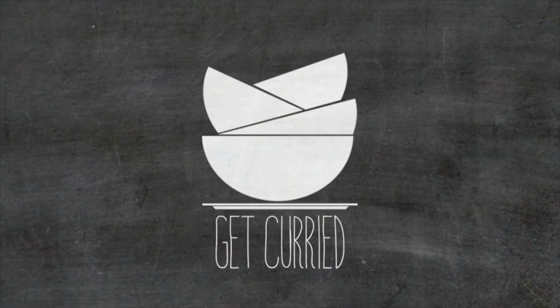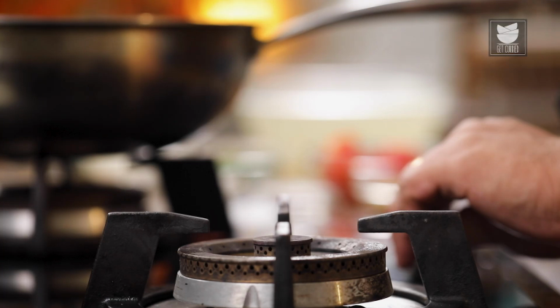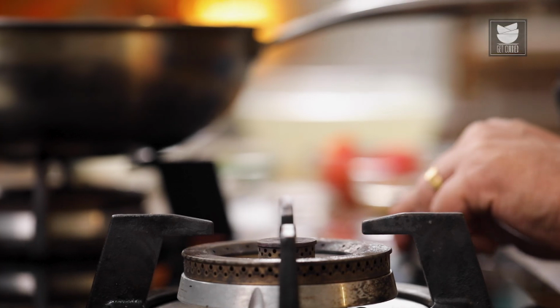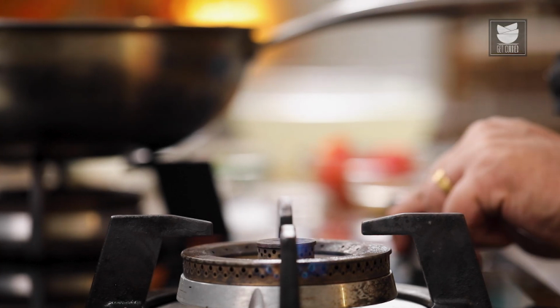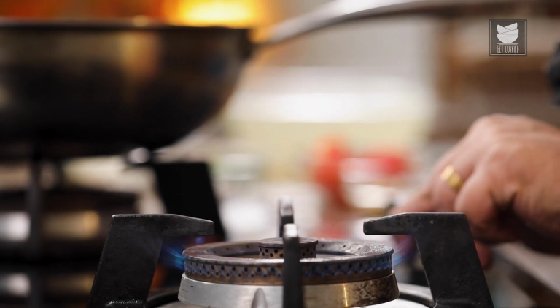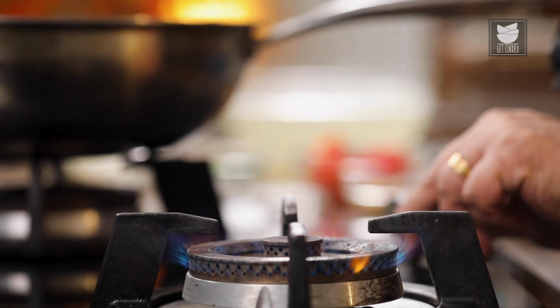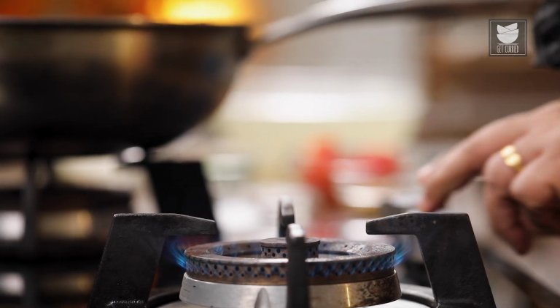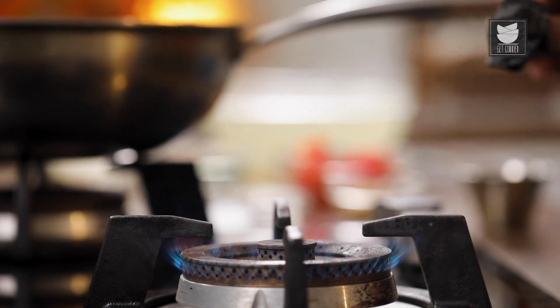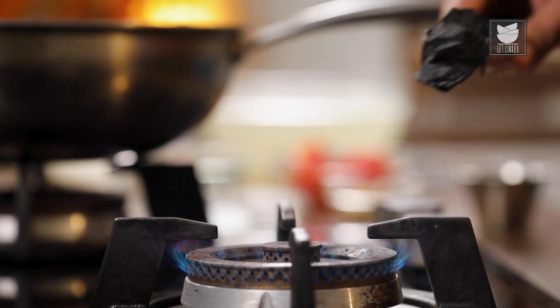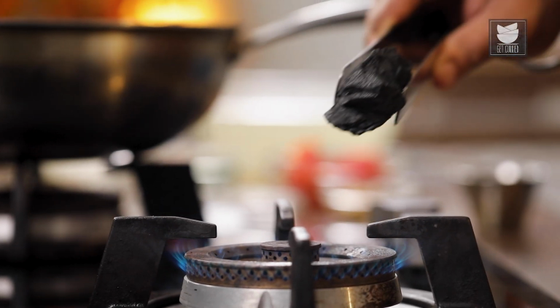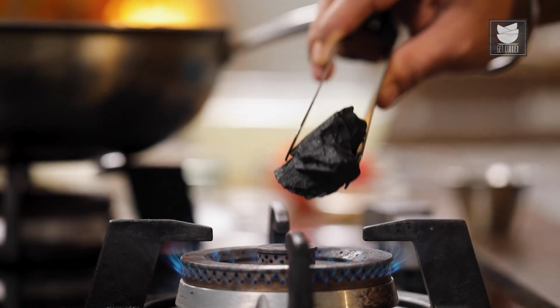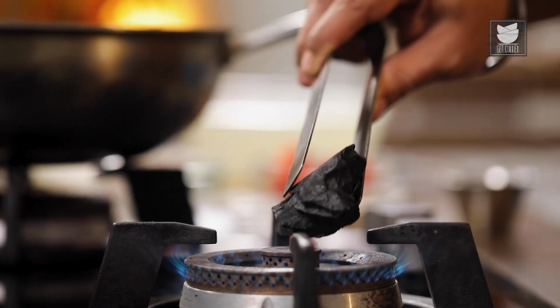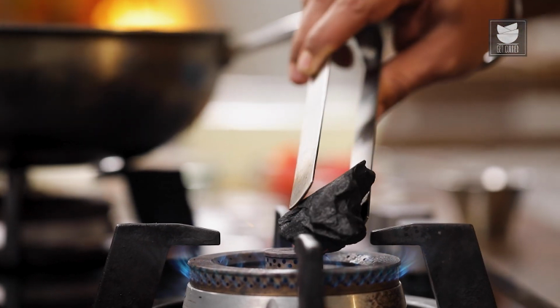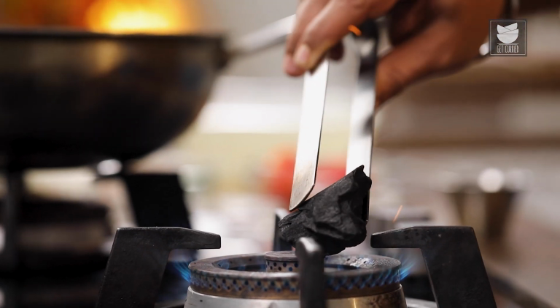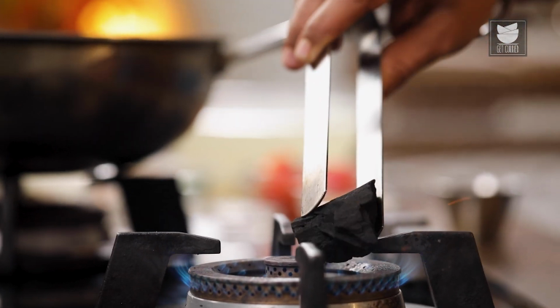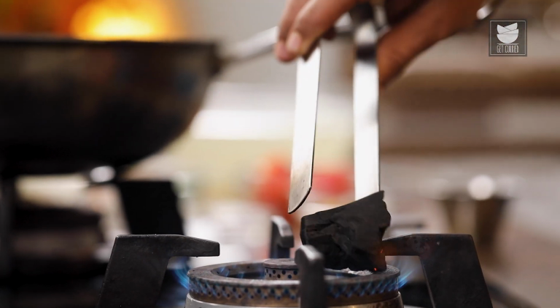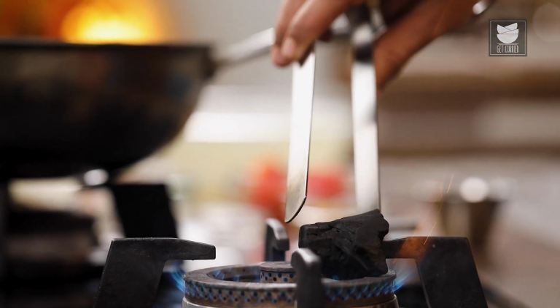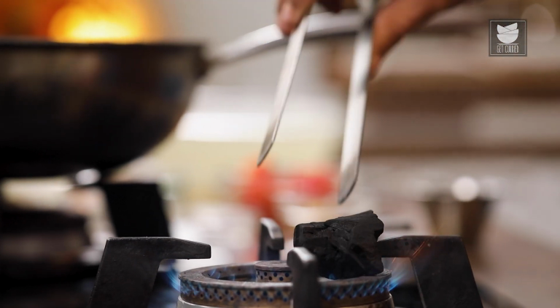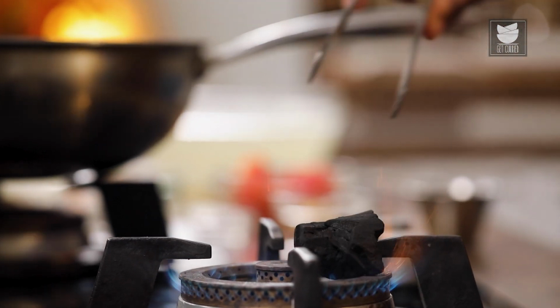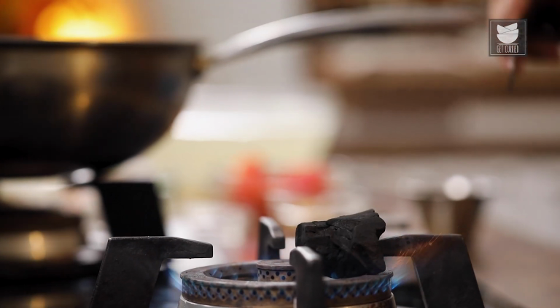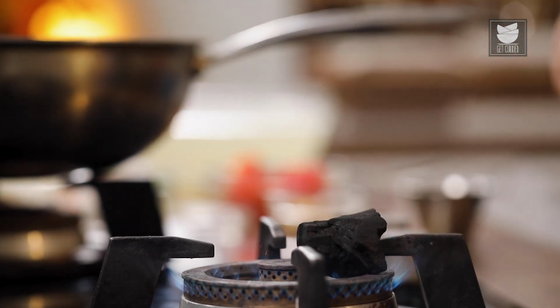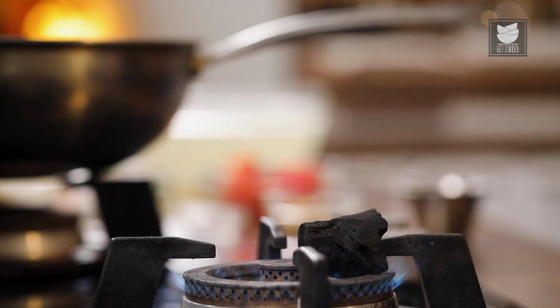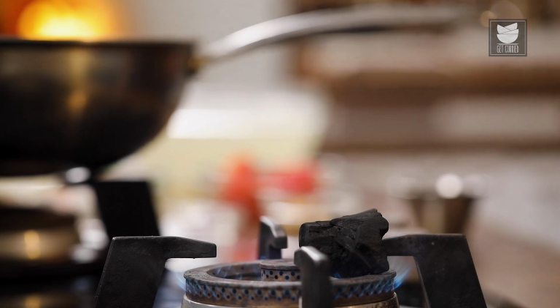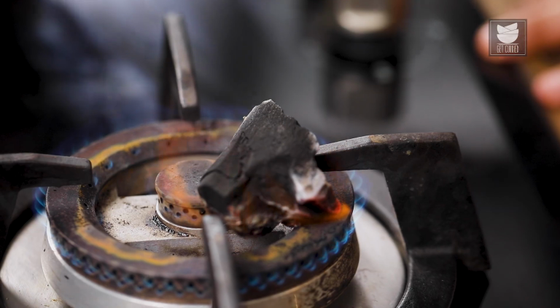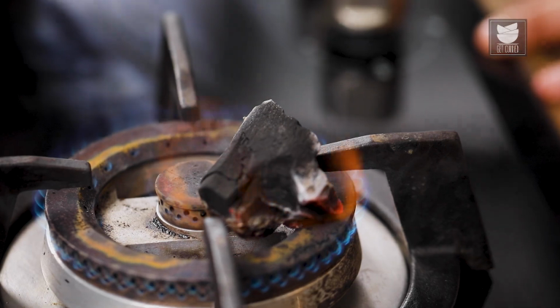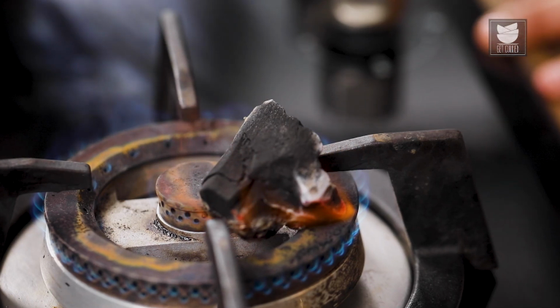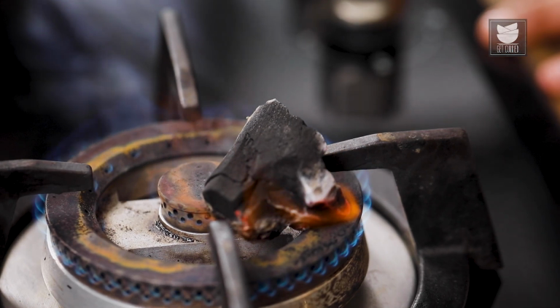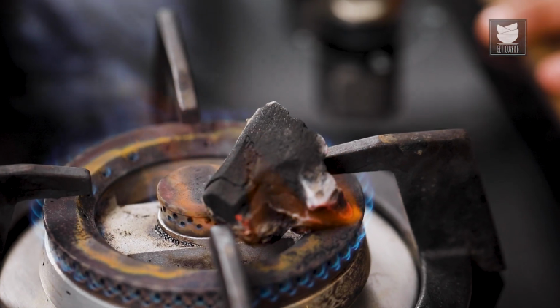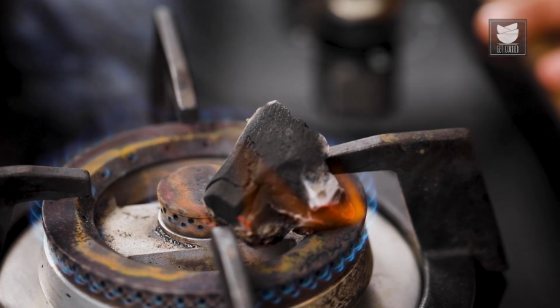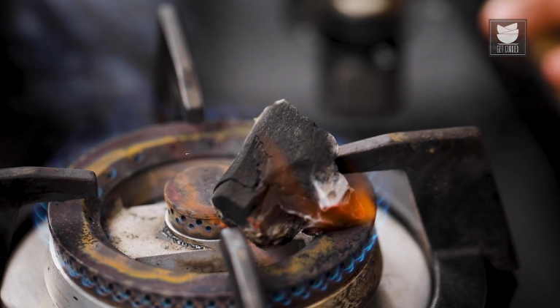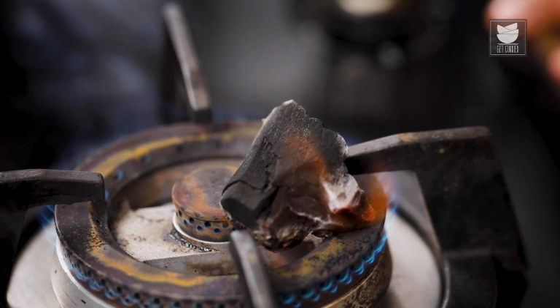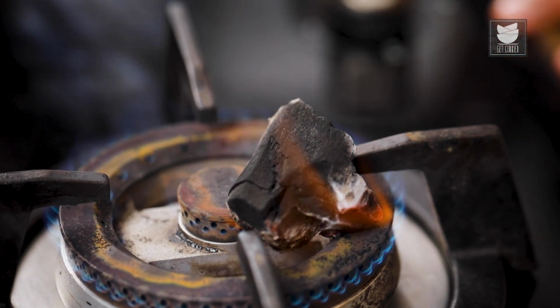To begin the recipe, first we'll put the coal for smoking, as the recipe requires a smoked mutton. By that time, we'll start the recipe.